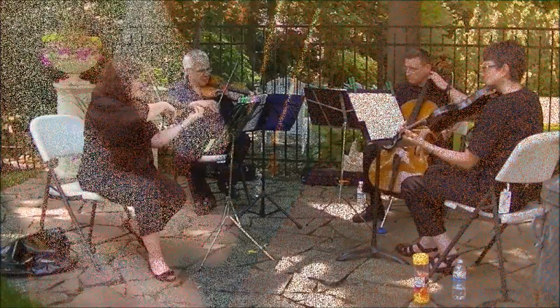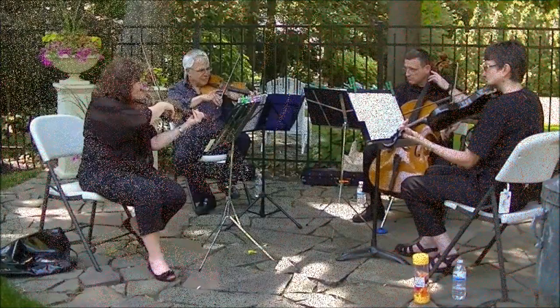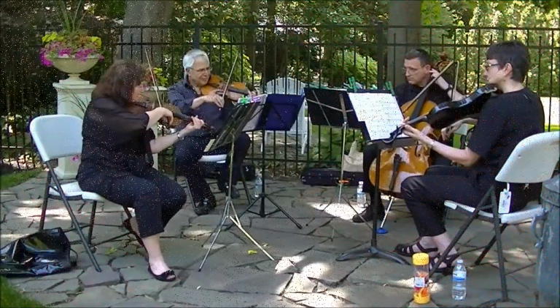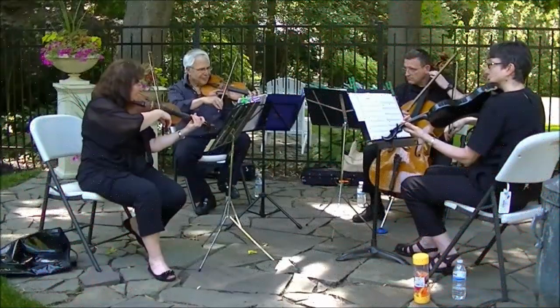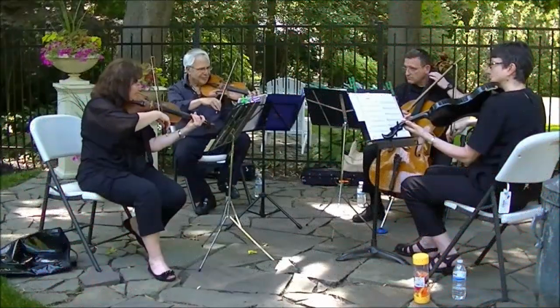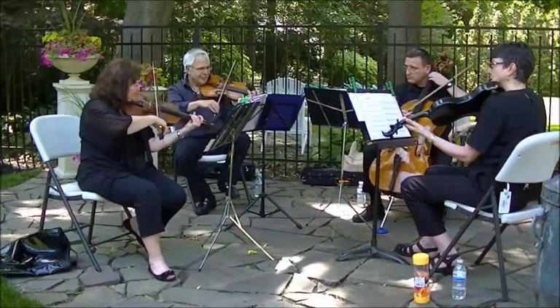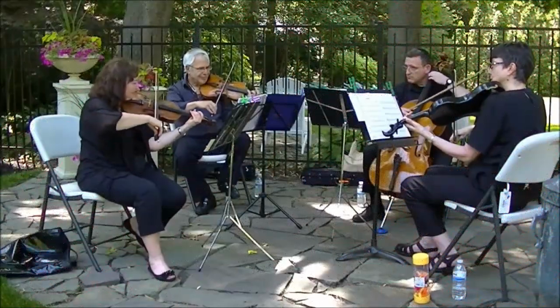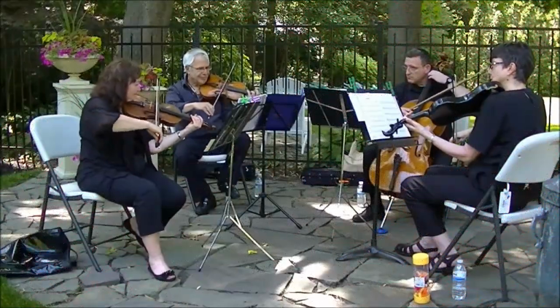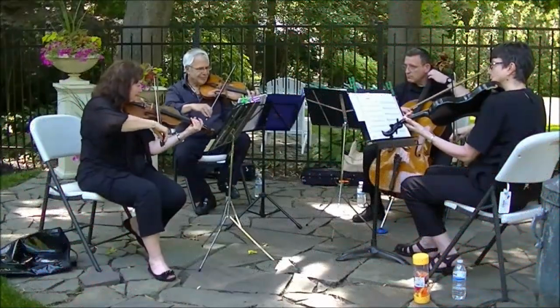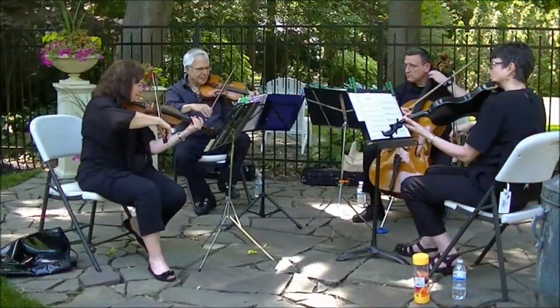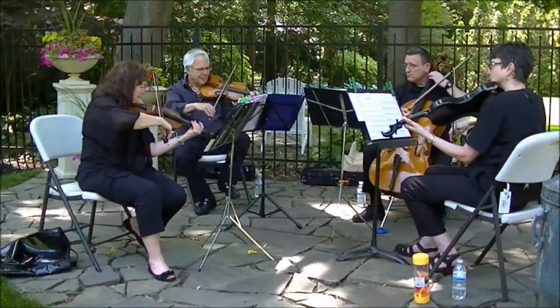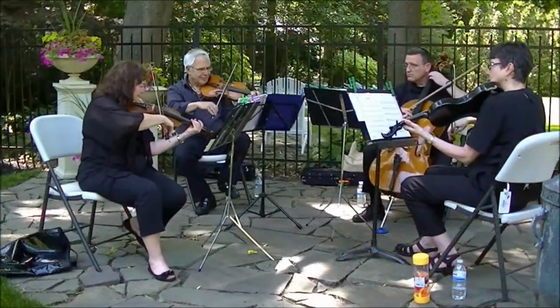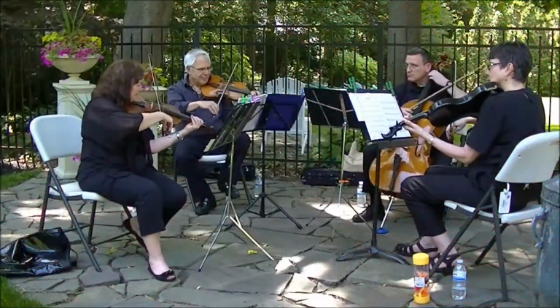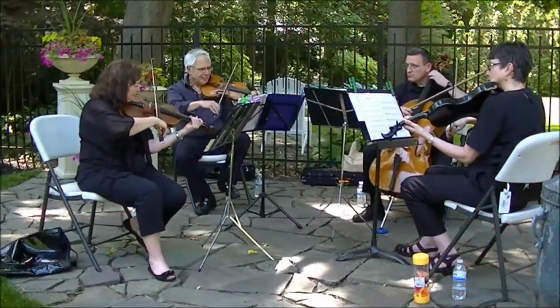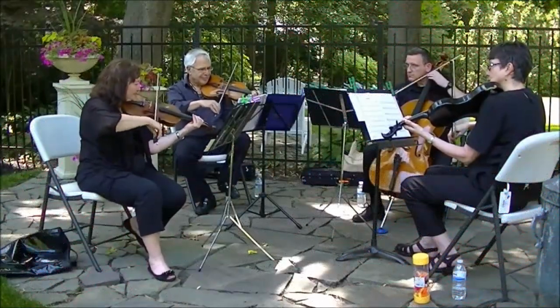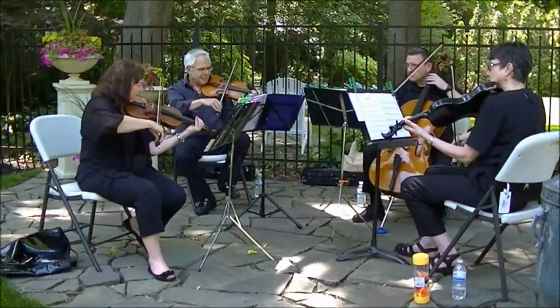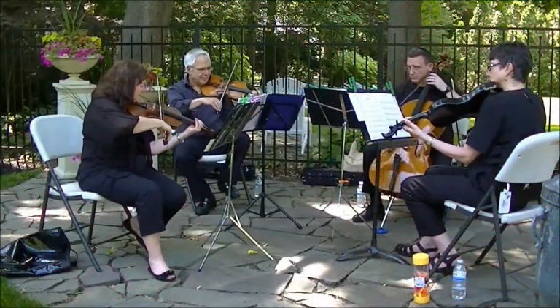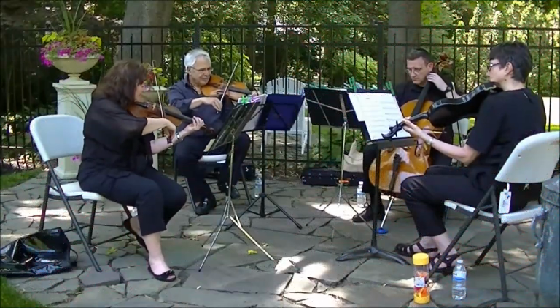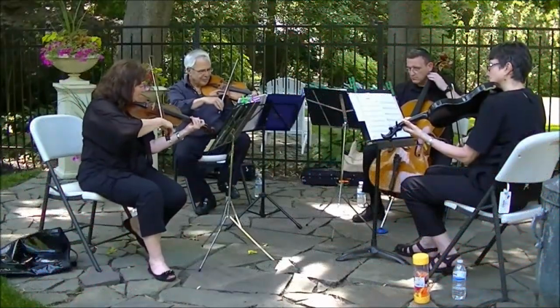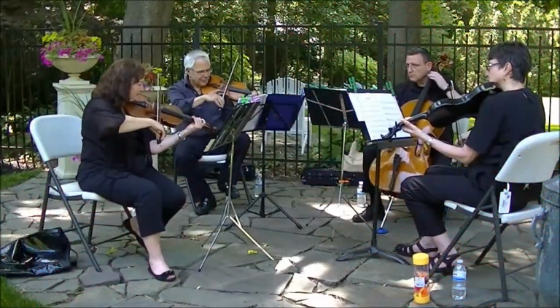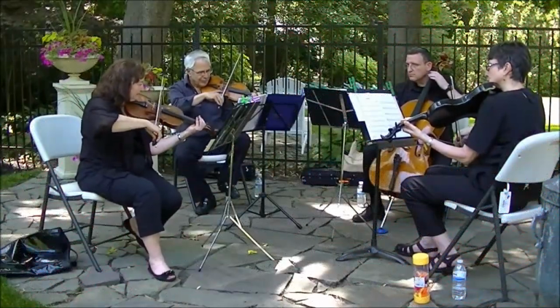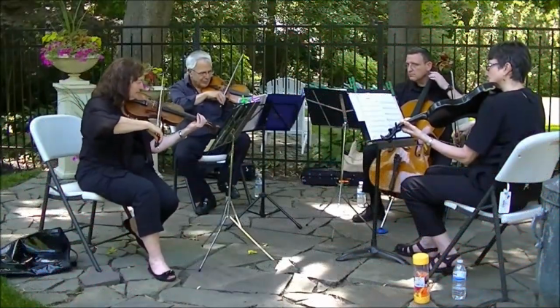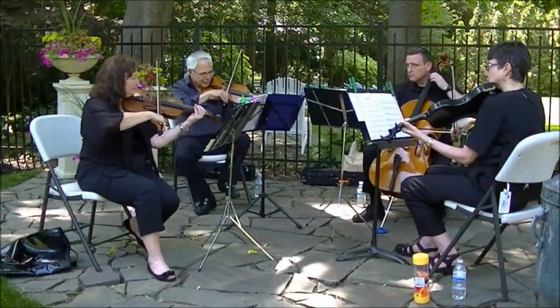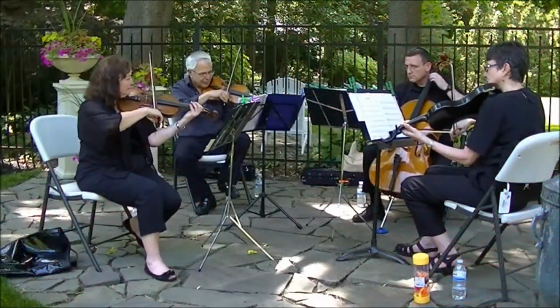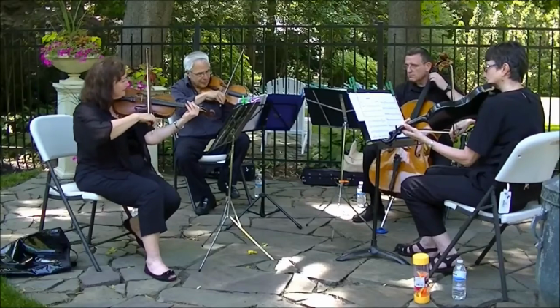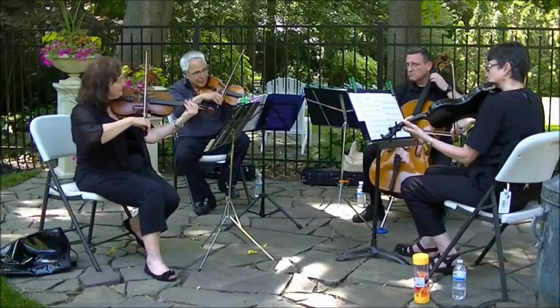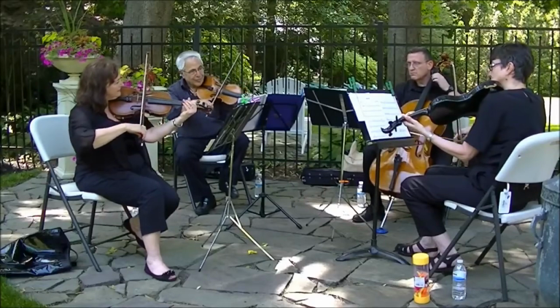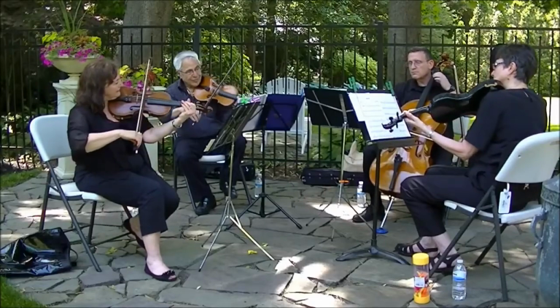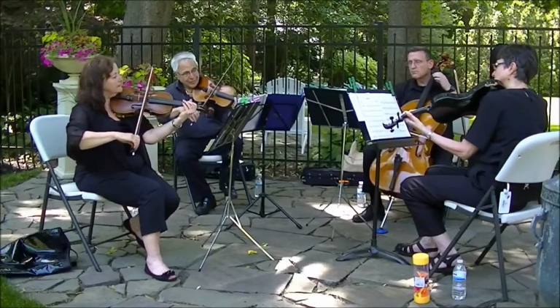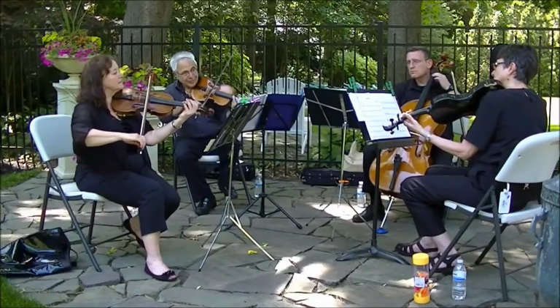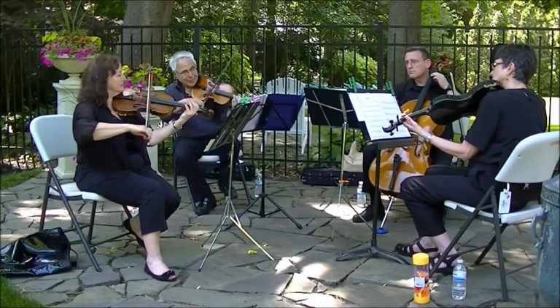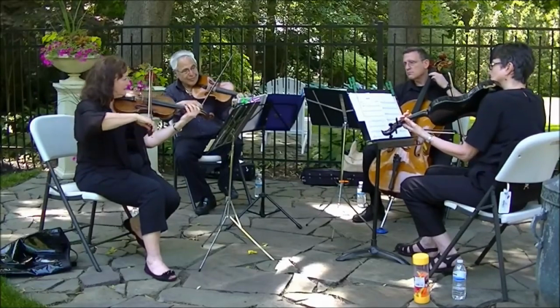I also post the occasional performance of myself, often with my group, the Radiance Chamber Ensemble.